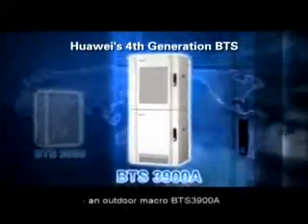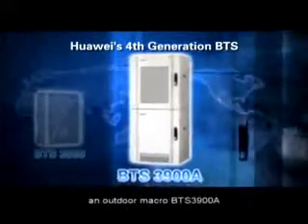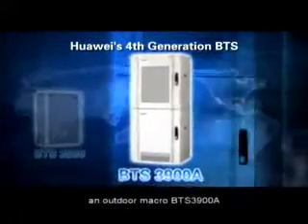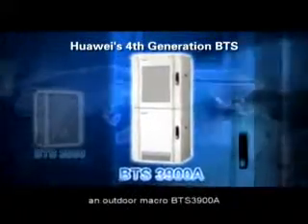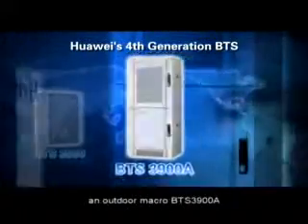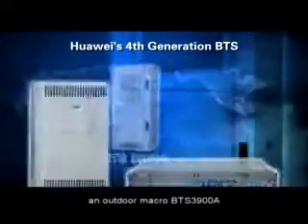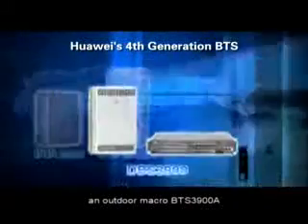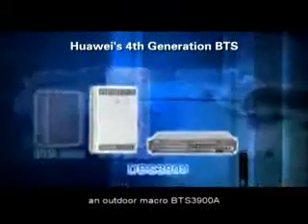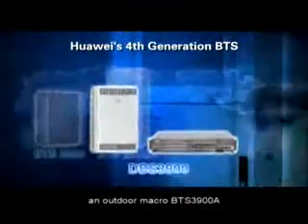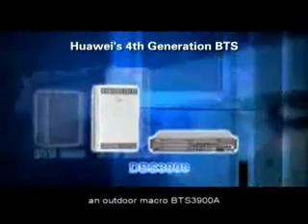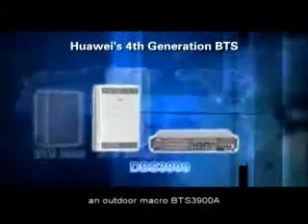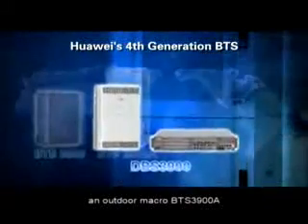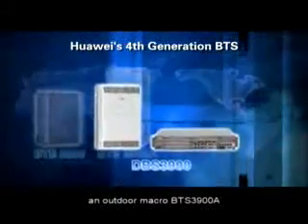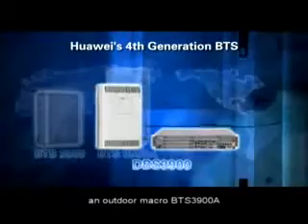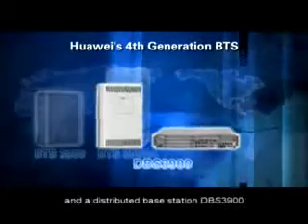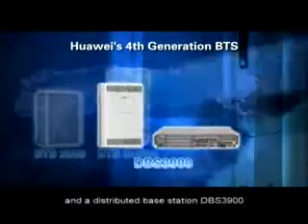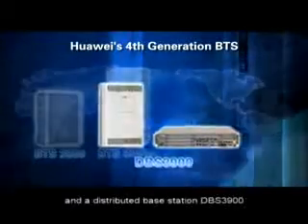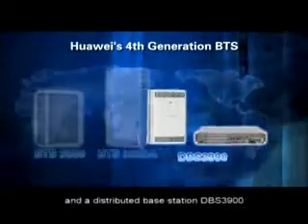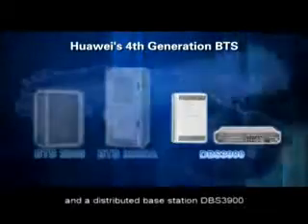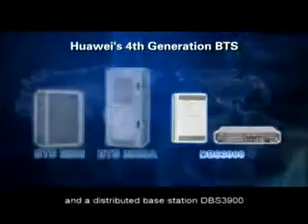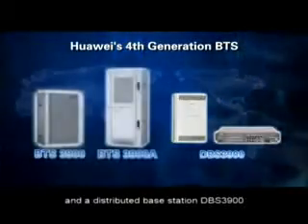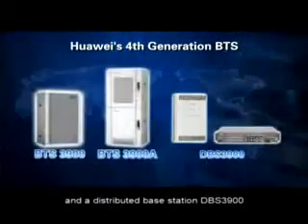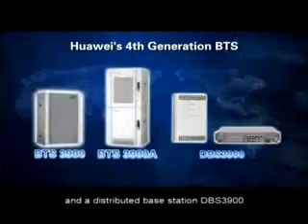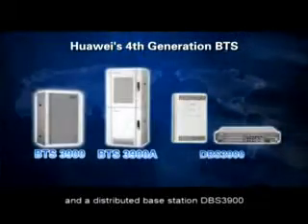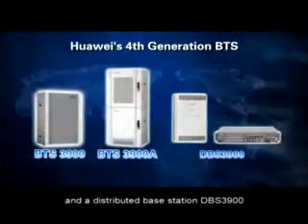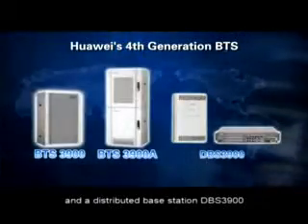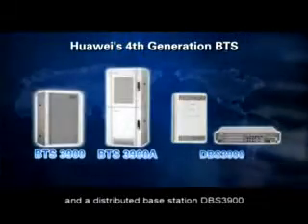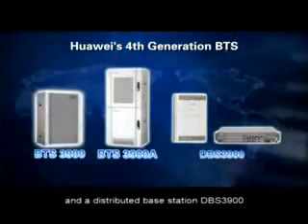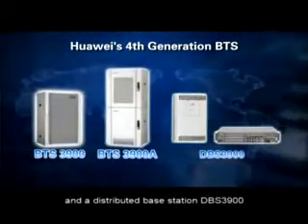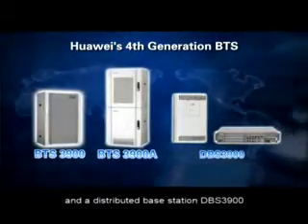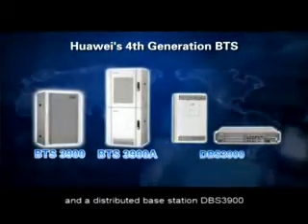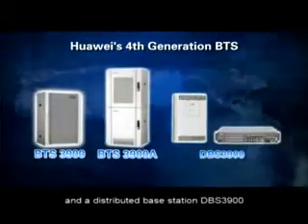Huawei's fourth generation GSM and UMTS base station contains an indoor macro BTS 3900, an outdoor macro BTS 3900A, and a distributed base station DBS 3900.